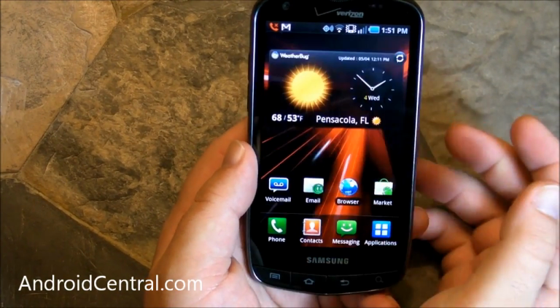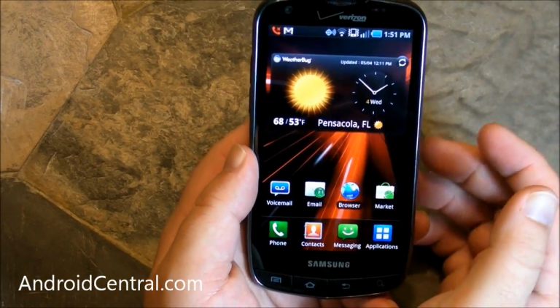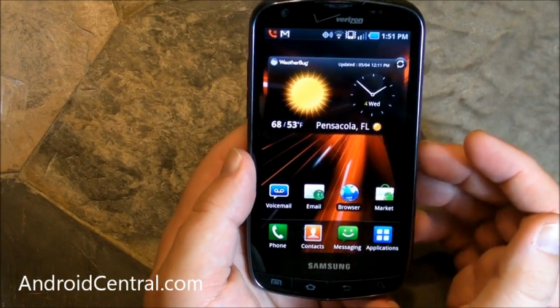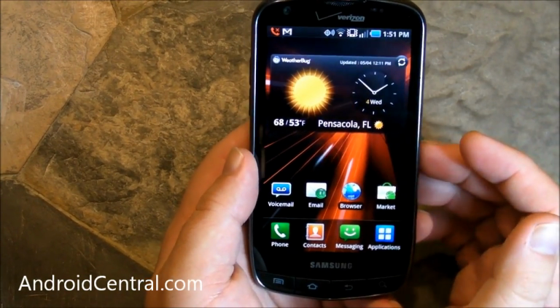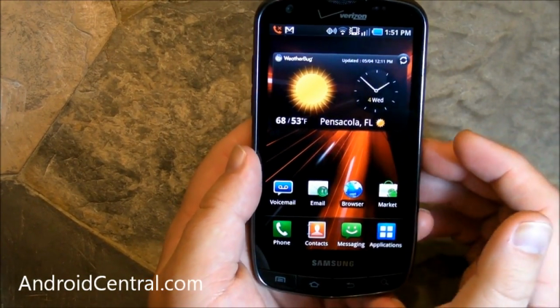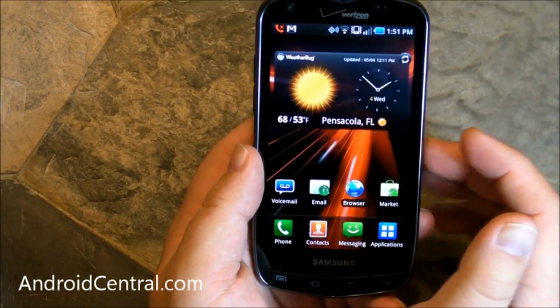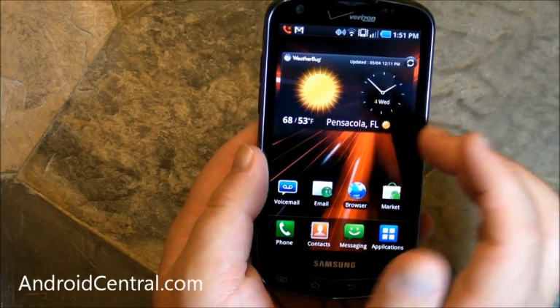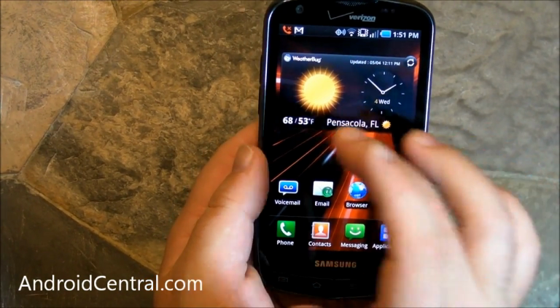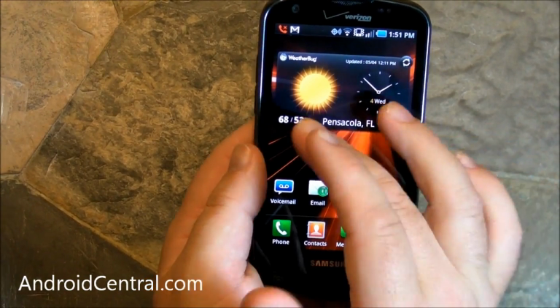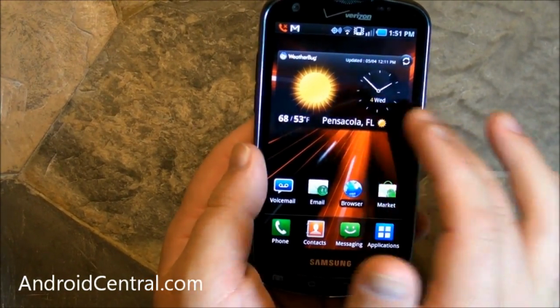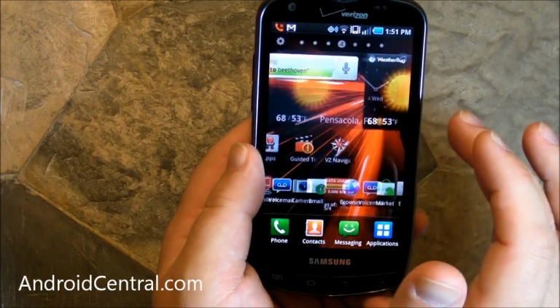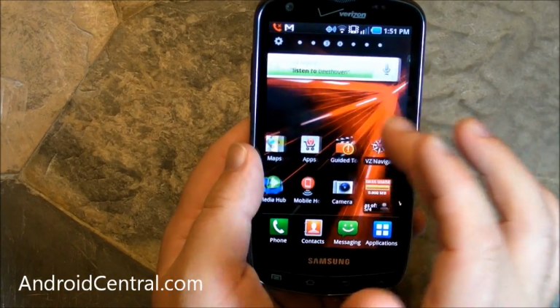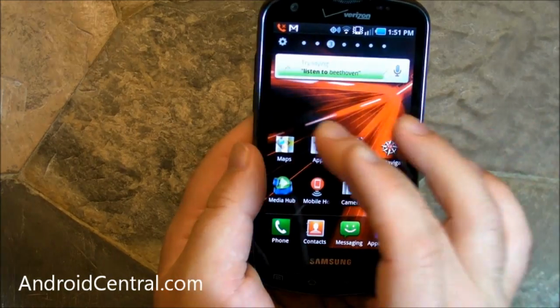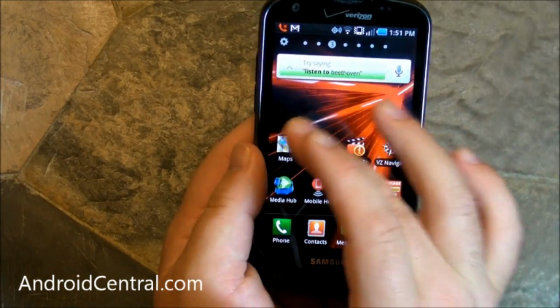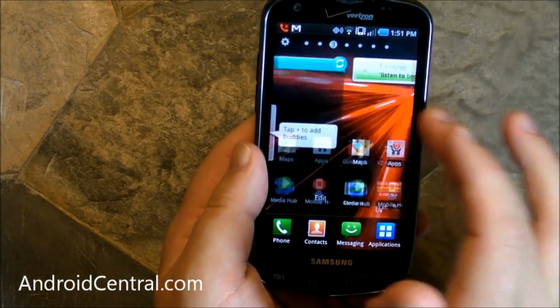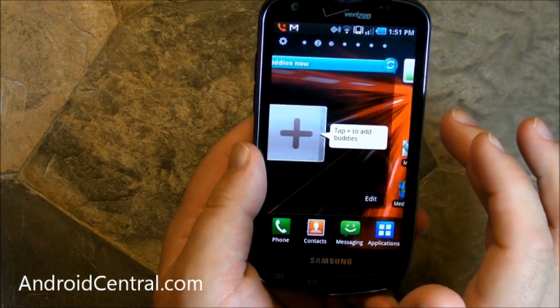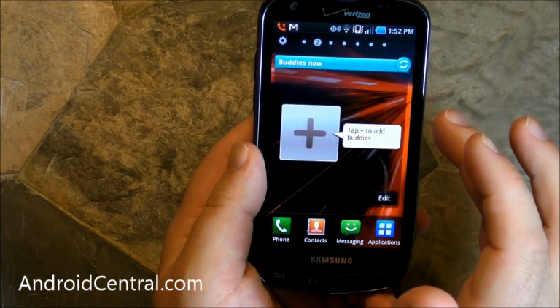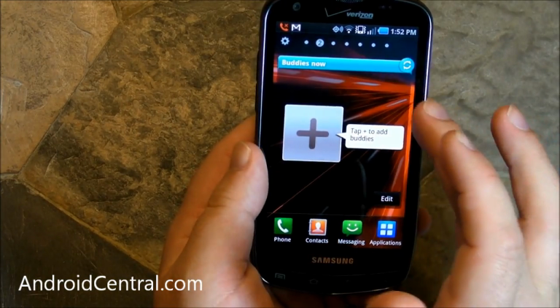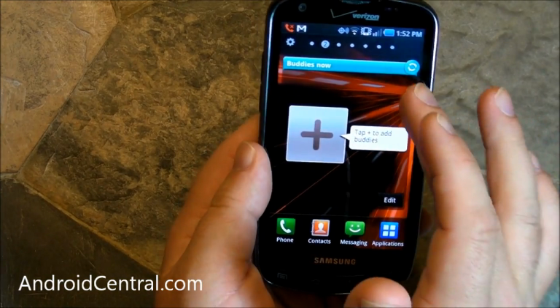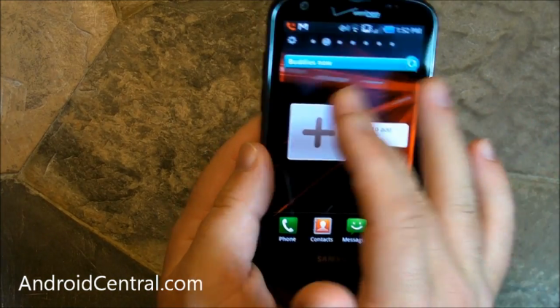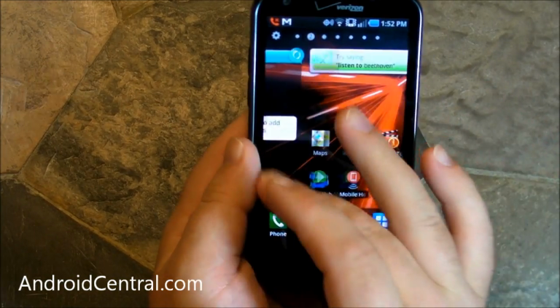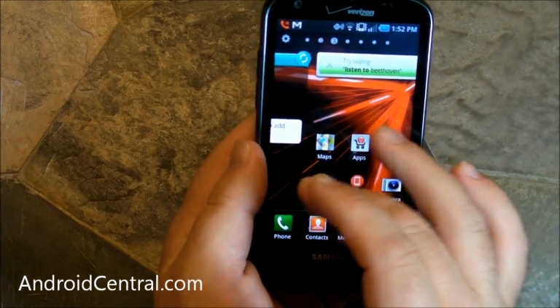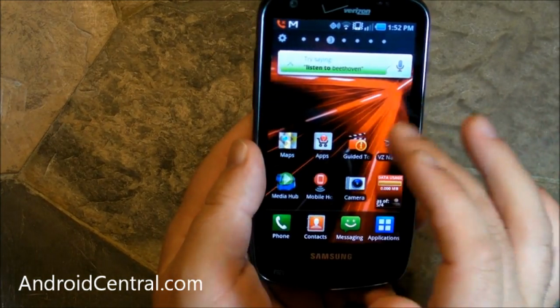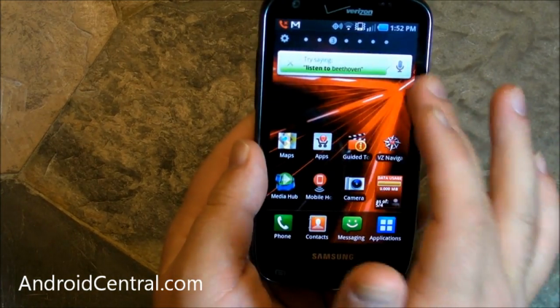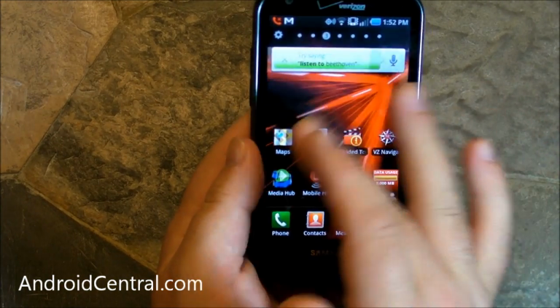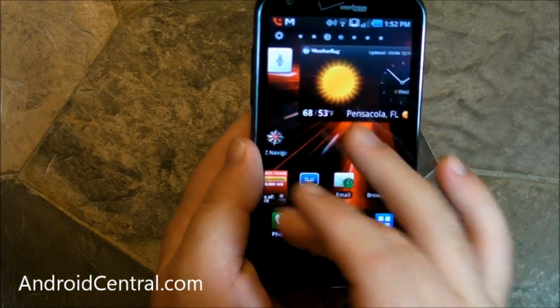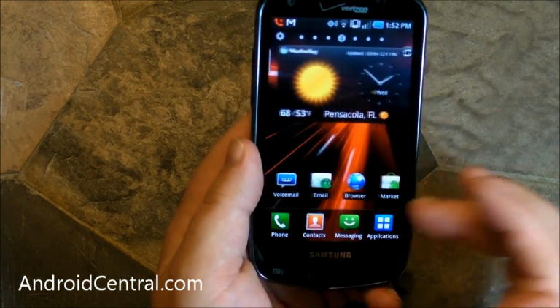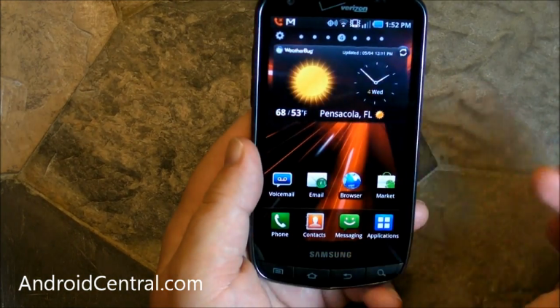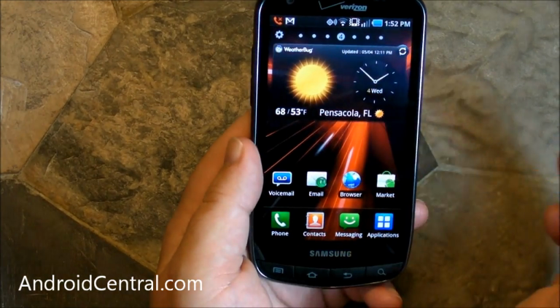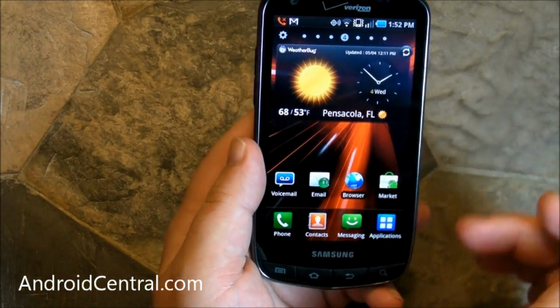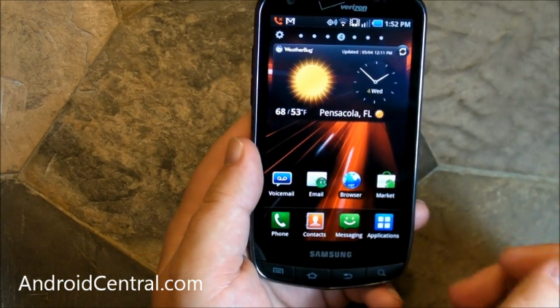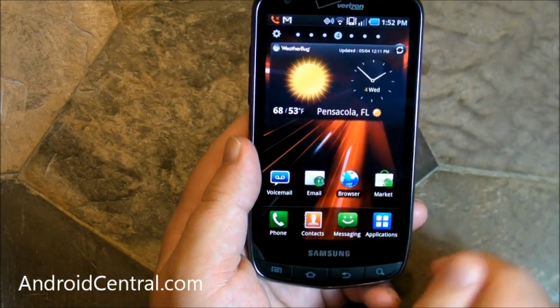So there you go, guys — a very quick look at the new Droid Charge from Samsung and Verizon. See you later.